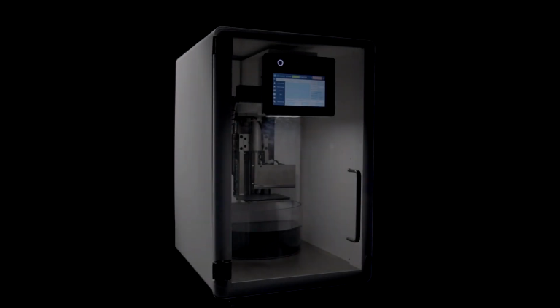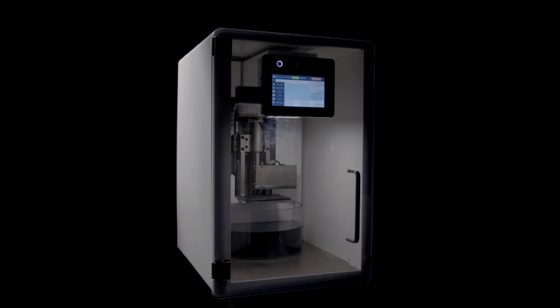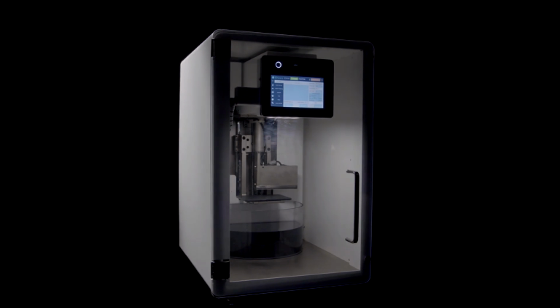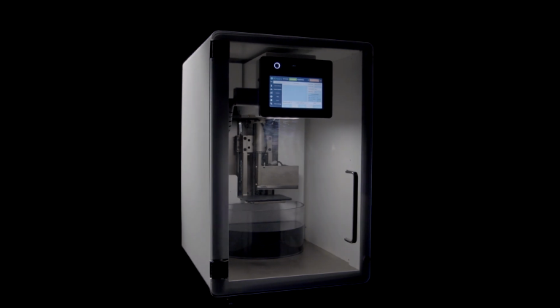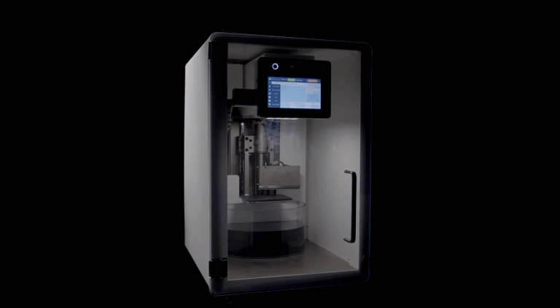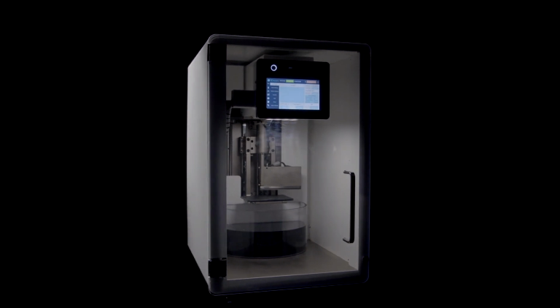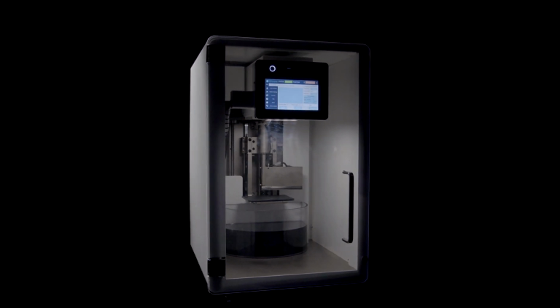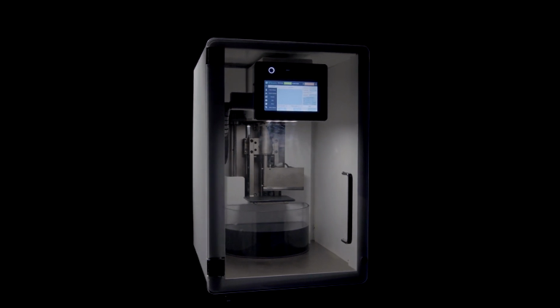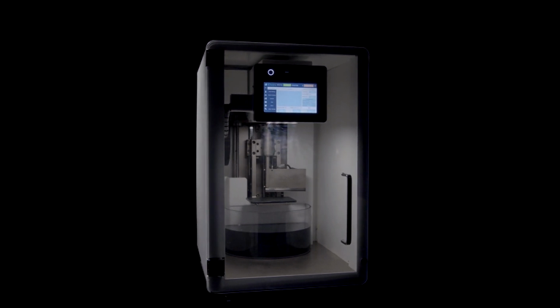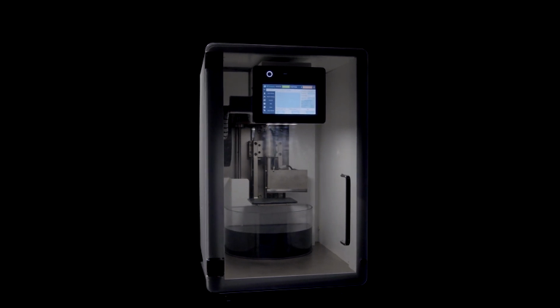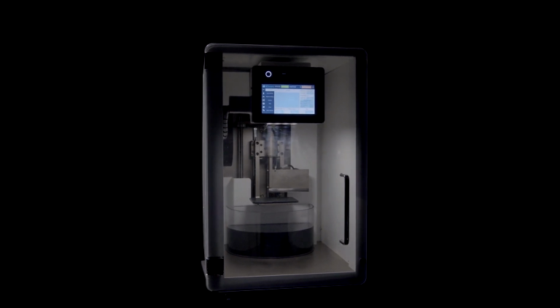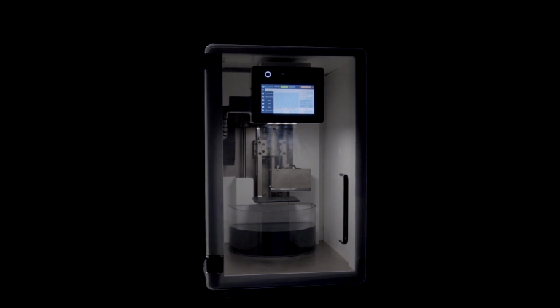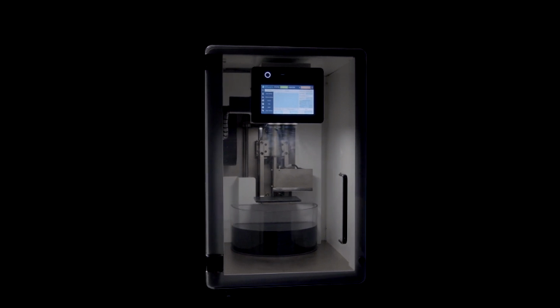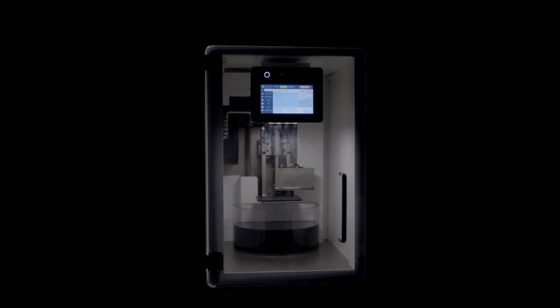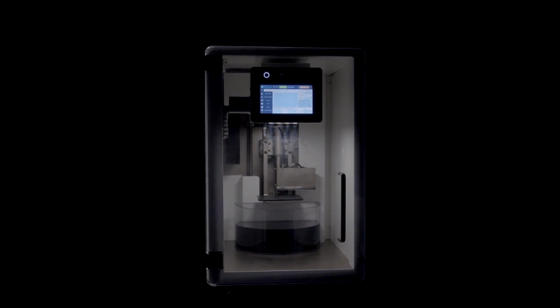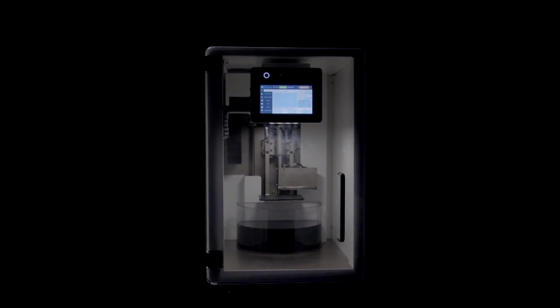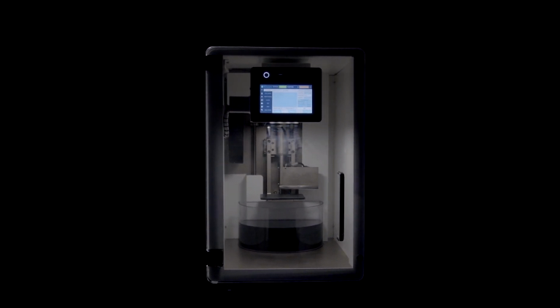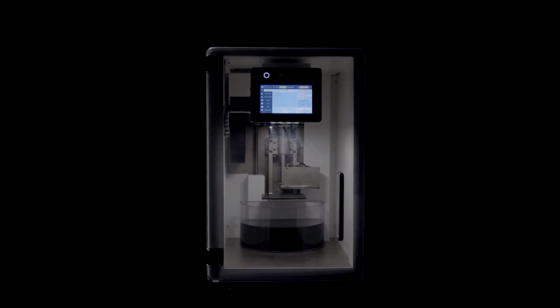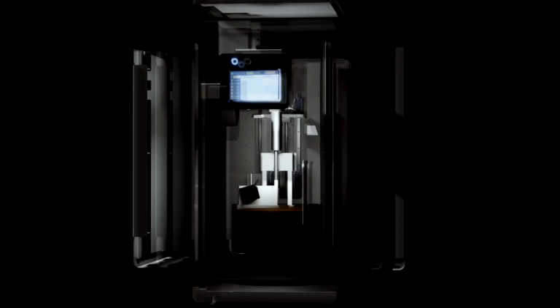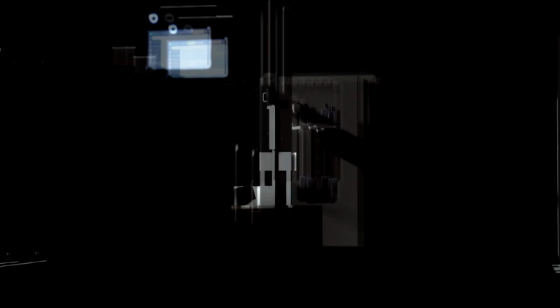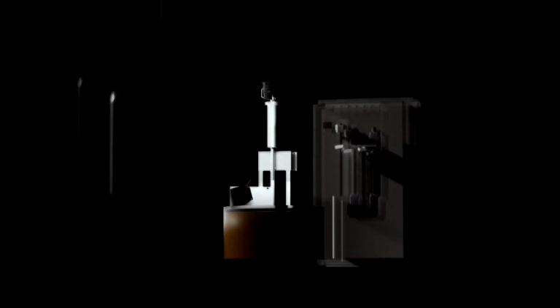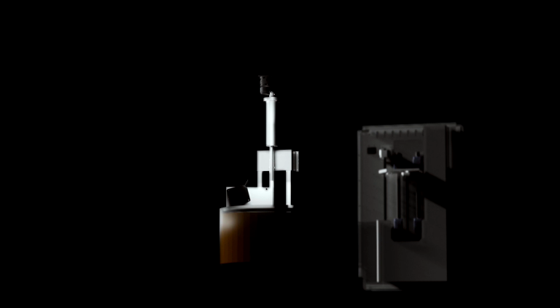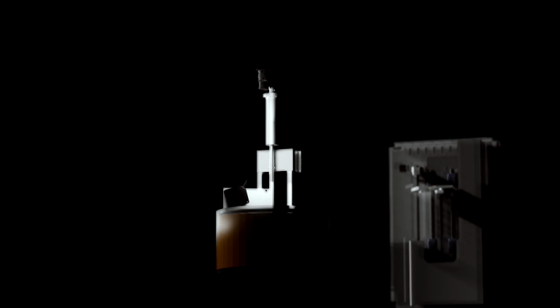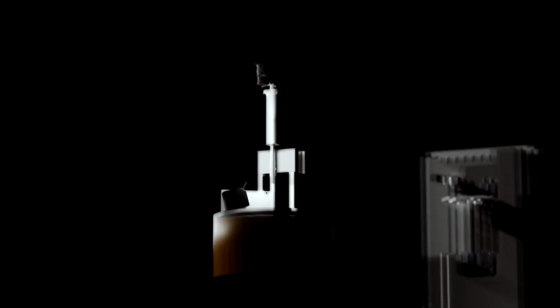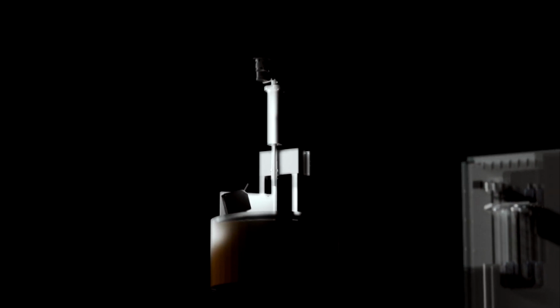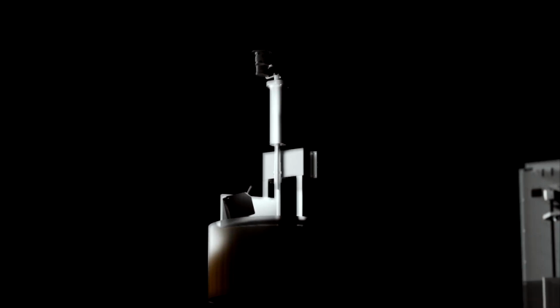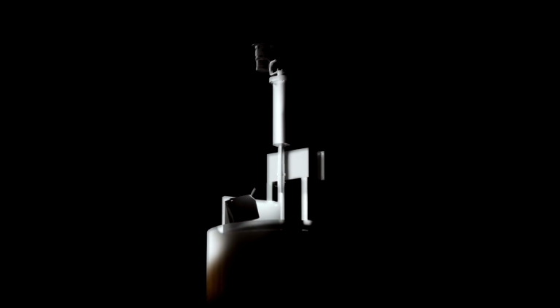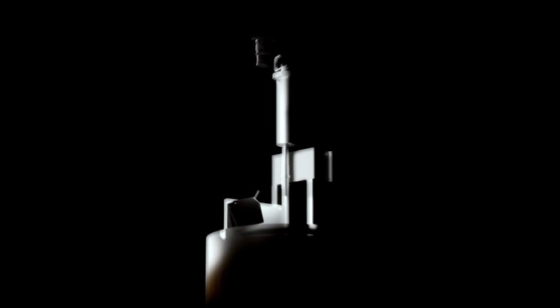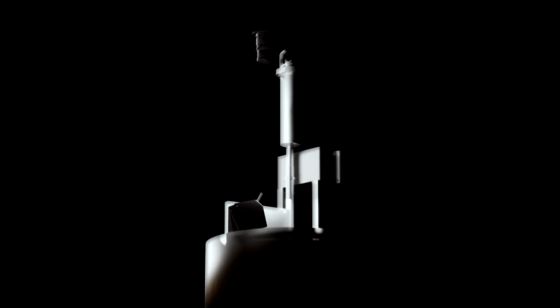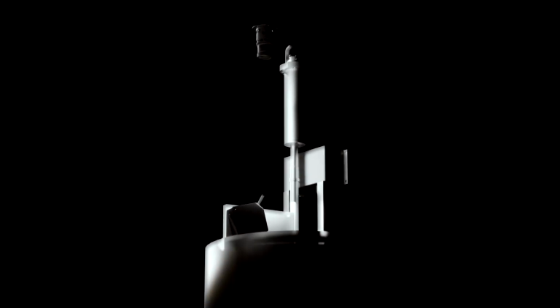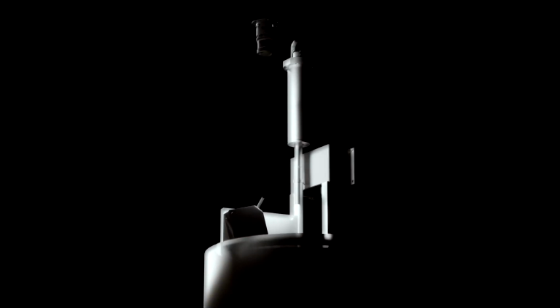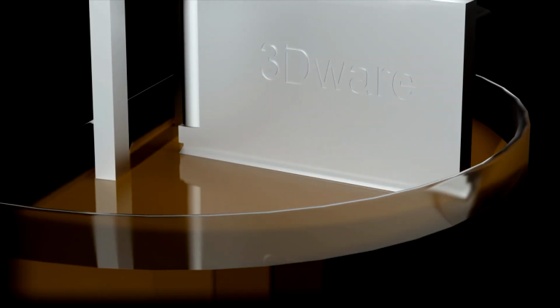Speed, efficiency and determined design. Introducing the Zeta, a top-down DLP 3D printer.